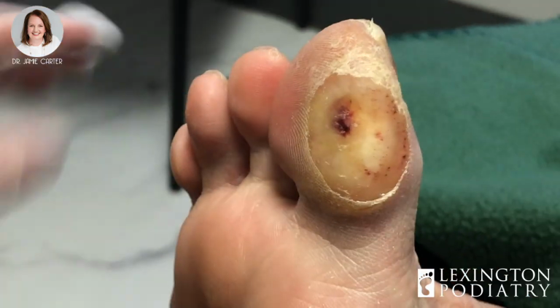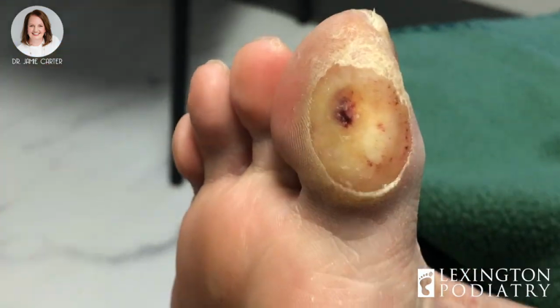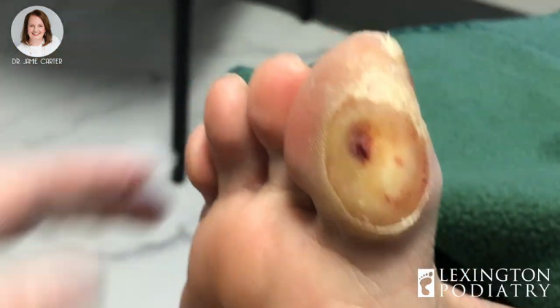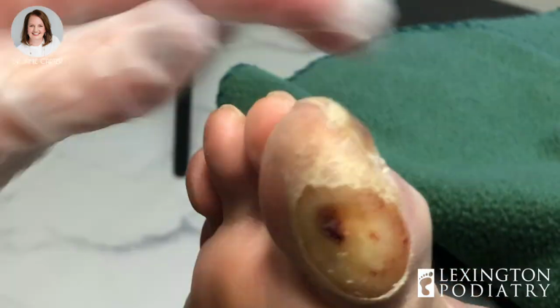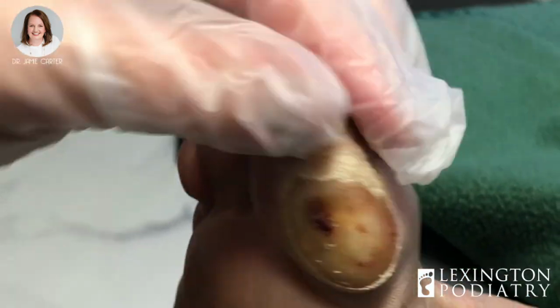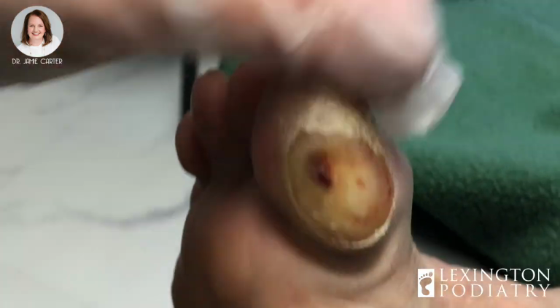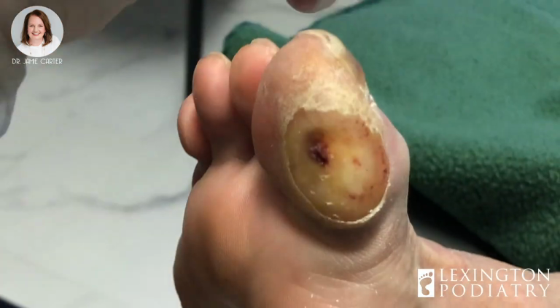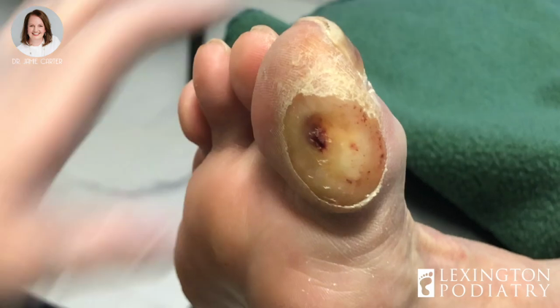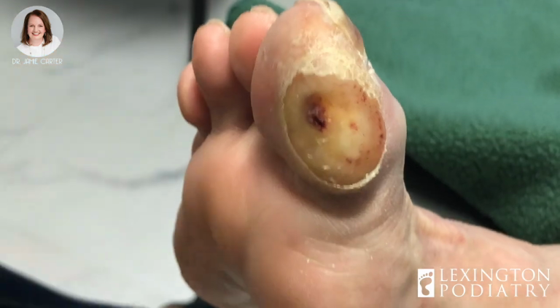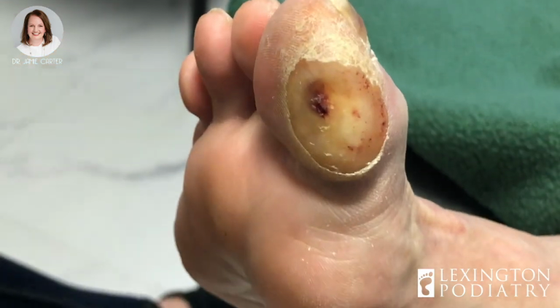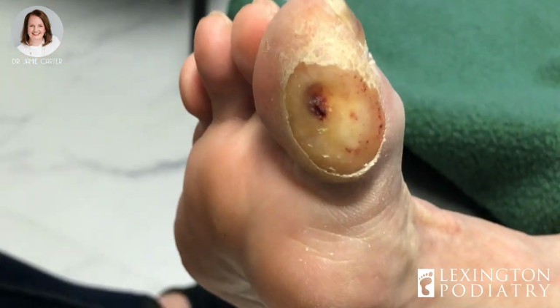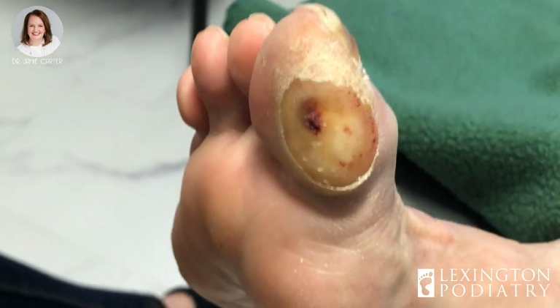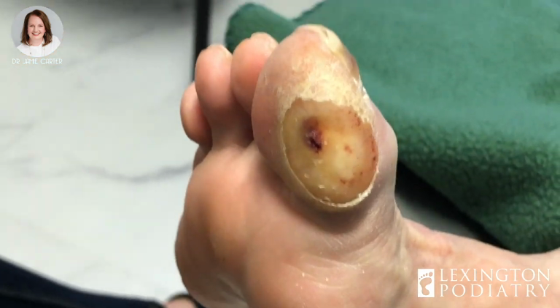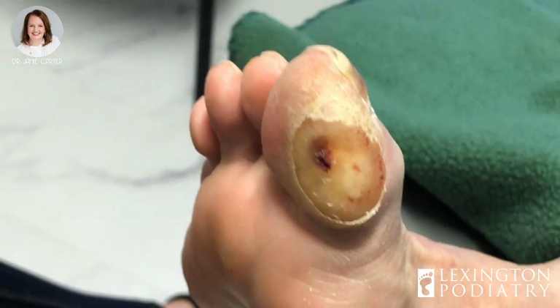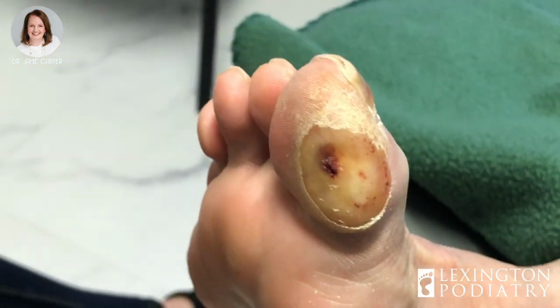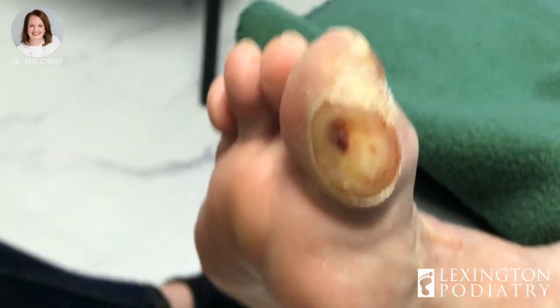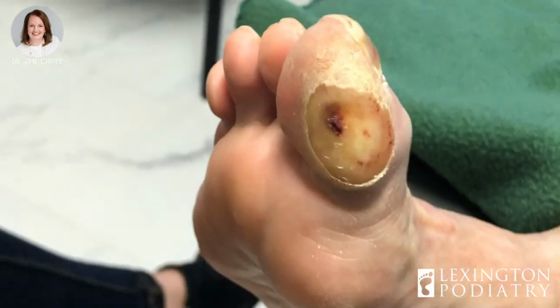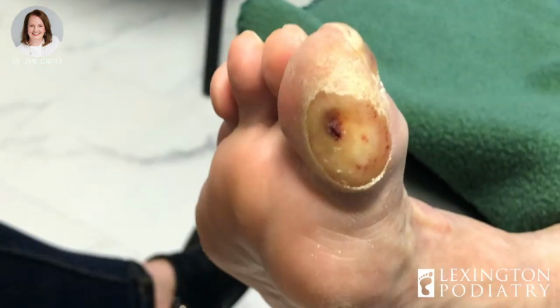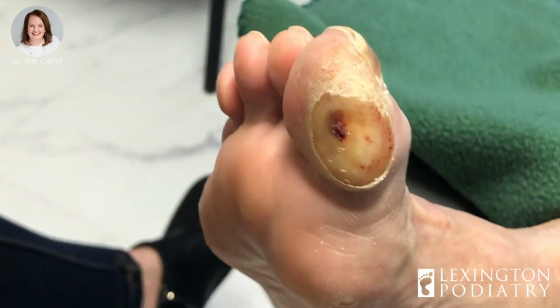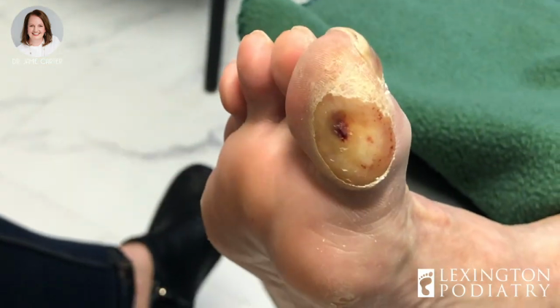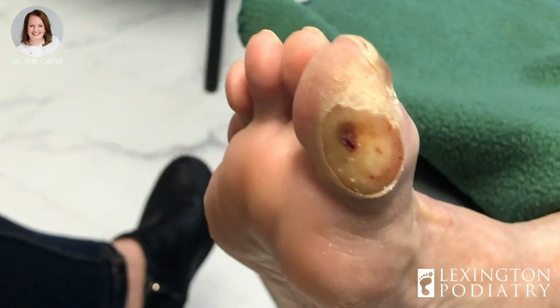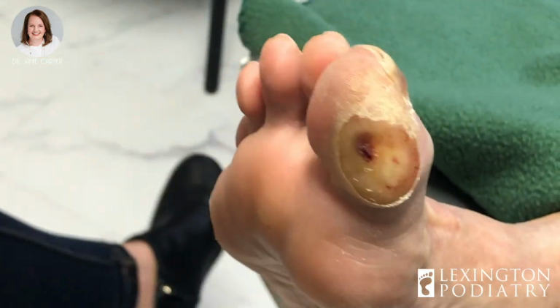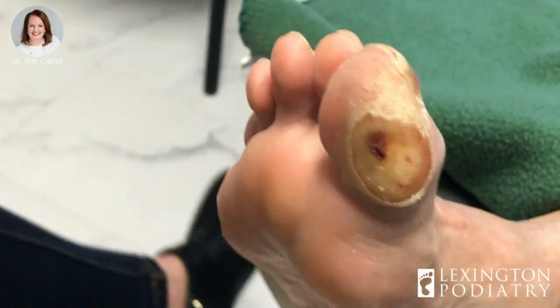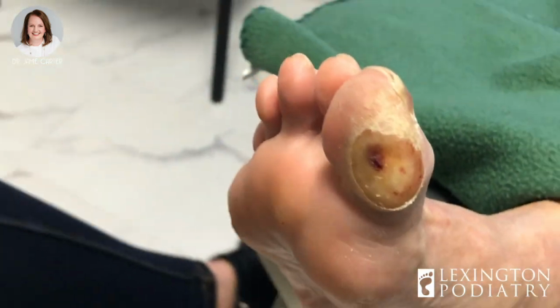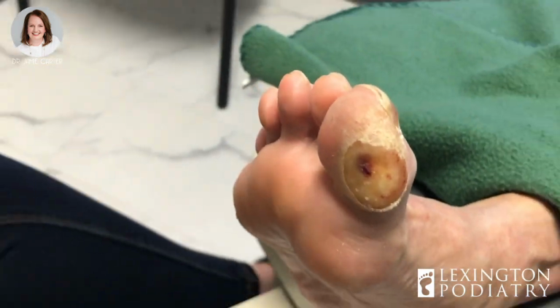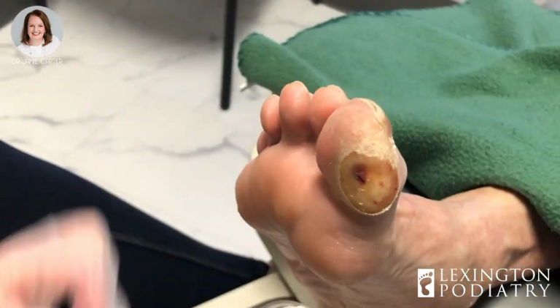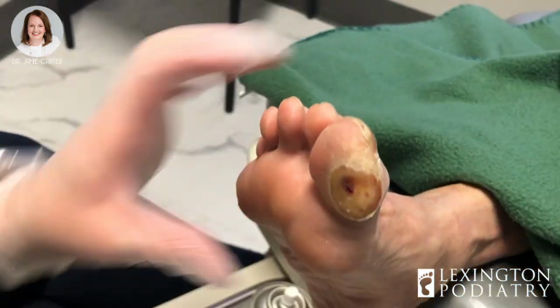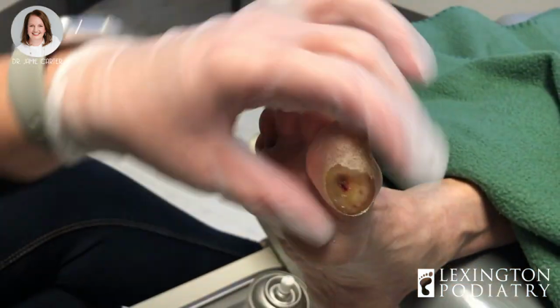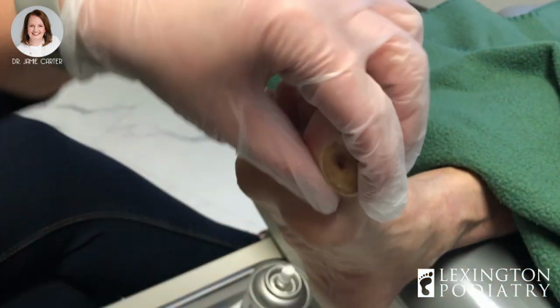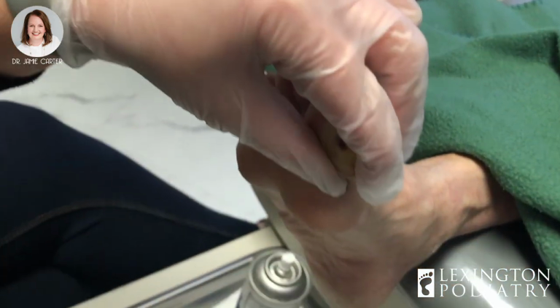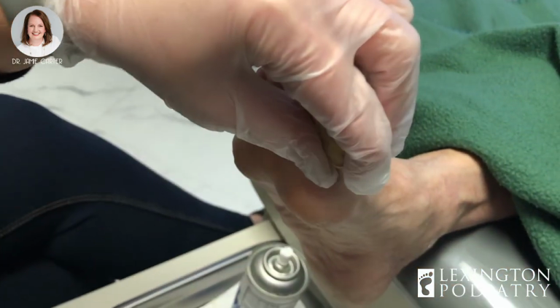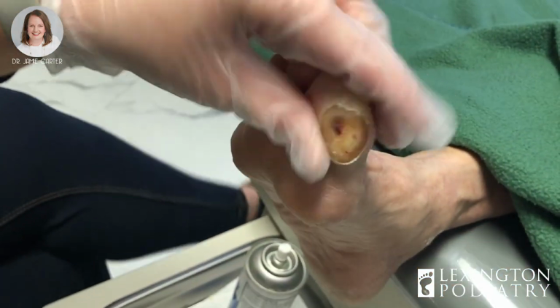There you go. I think that'll be good. It's the normal shape of a toenail. I love it.